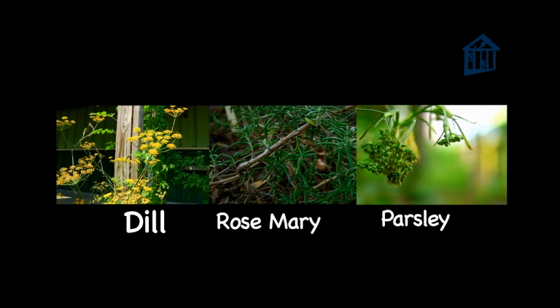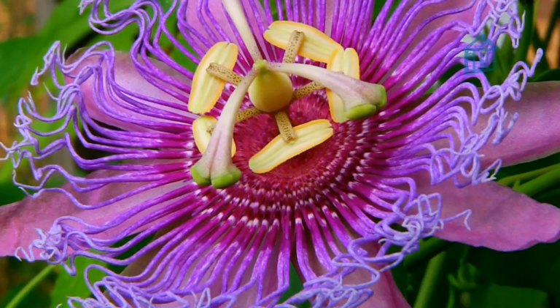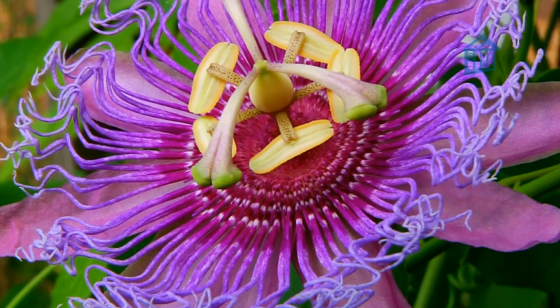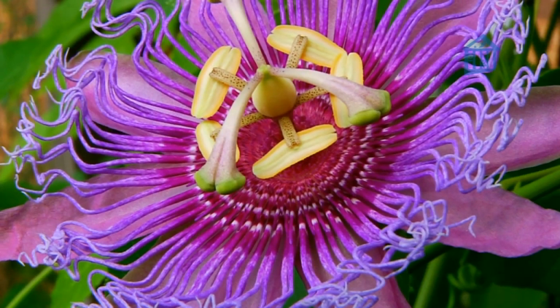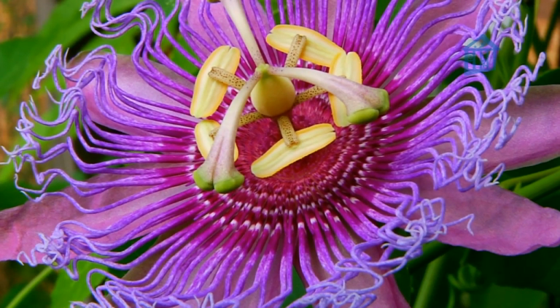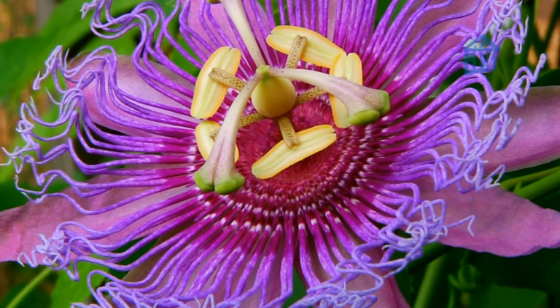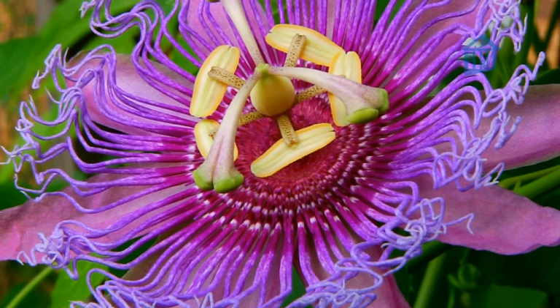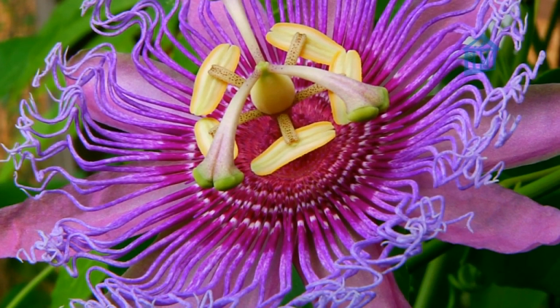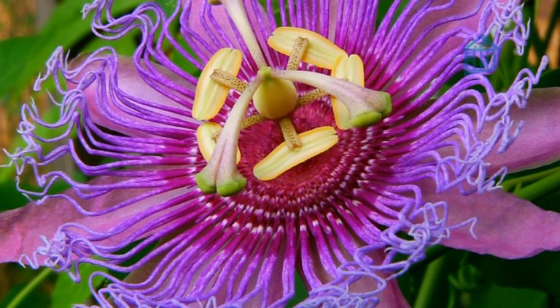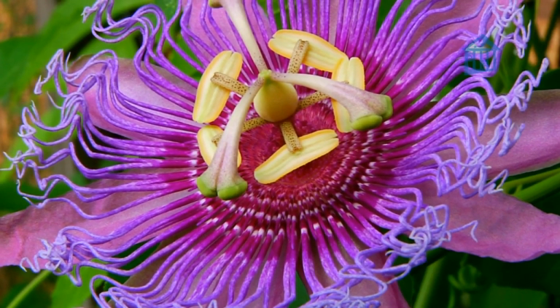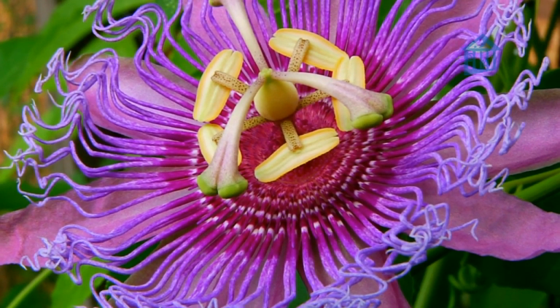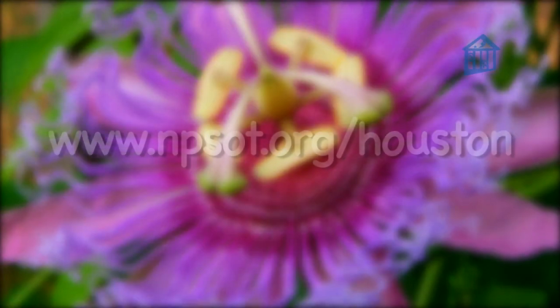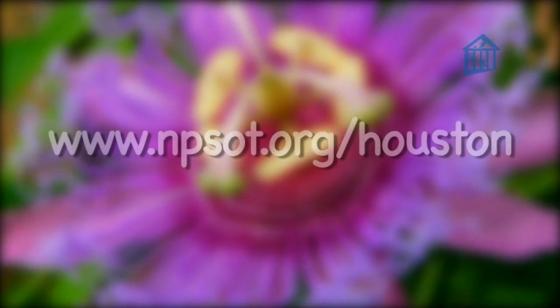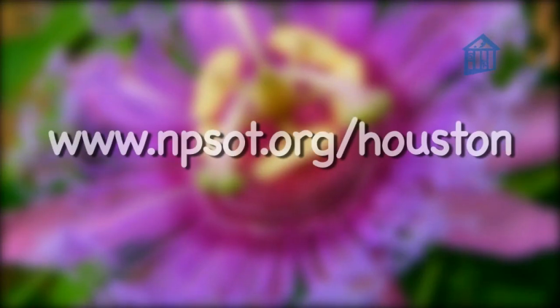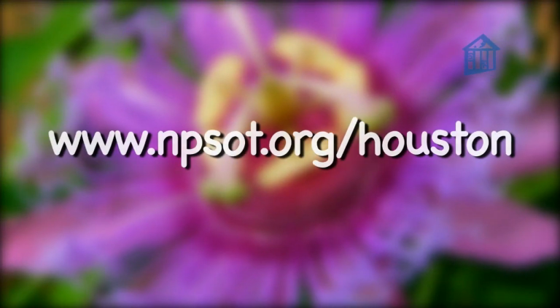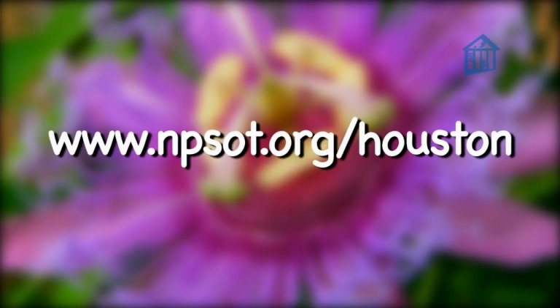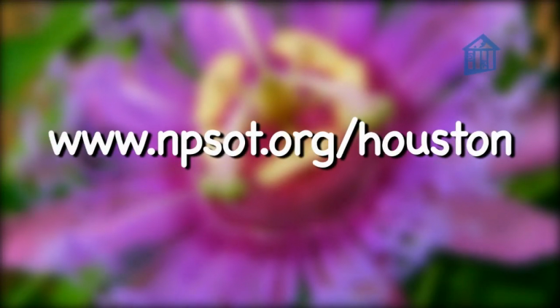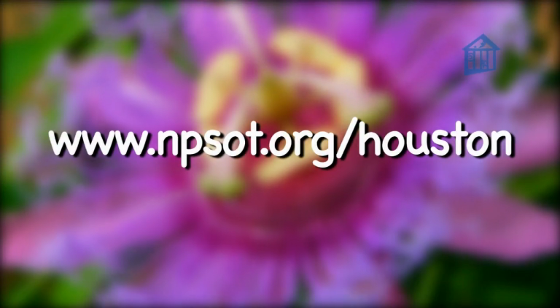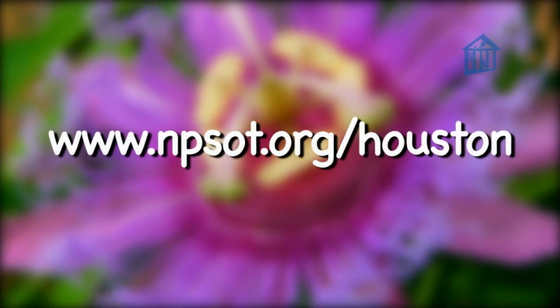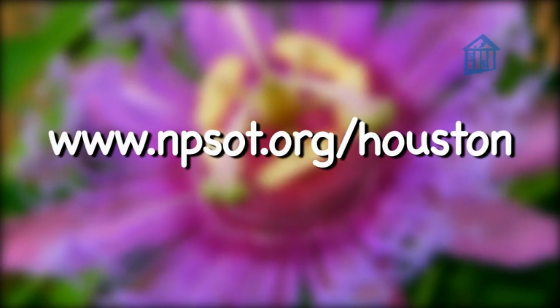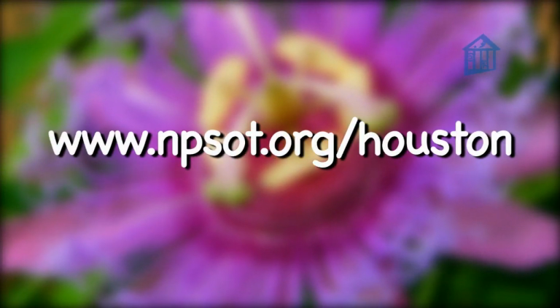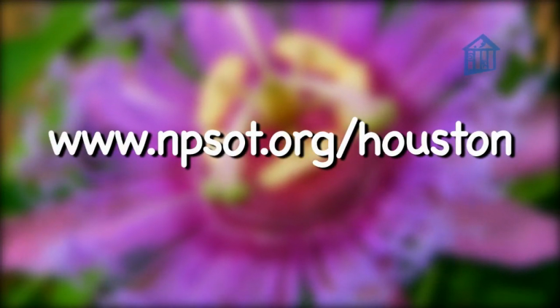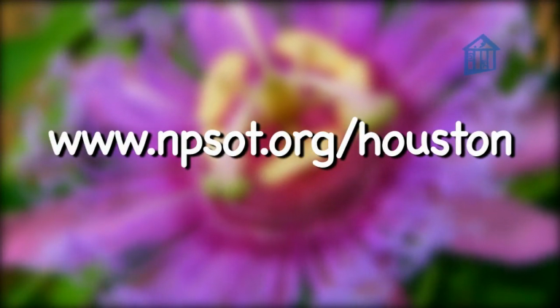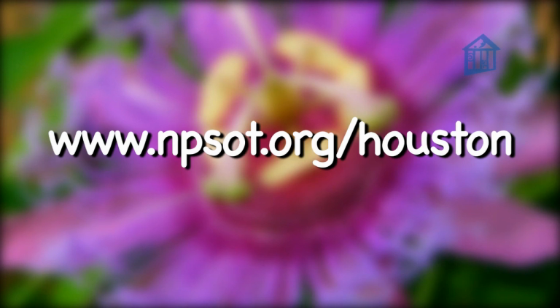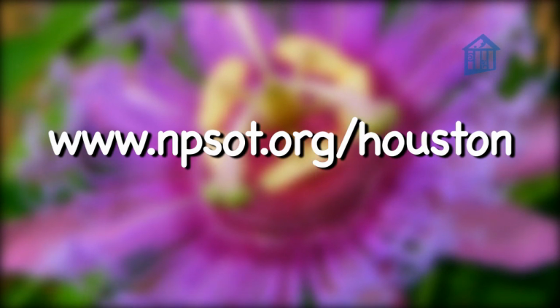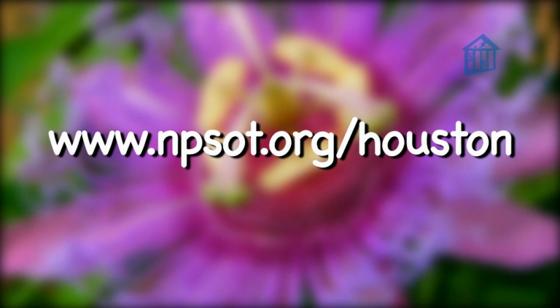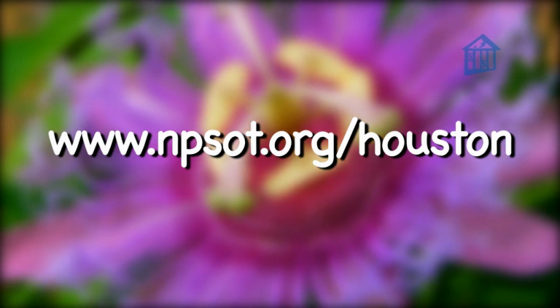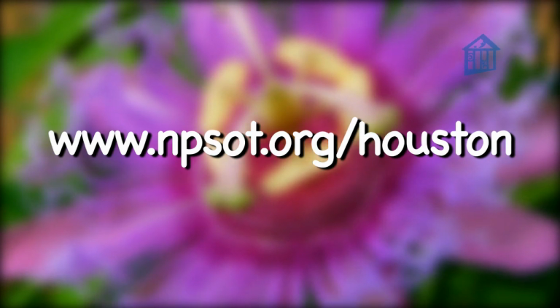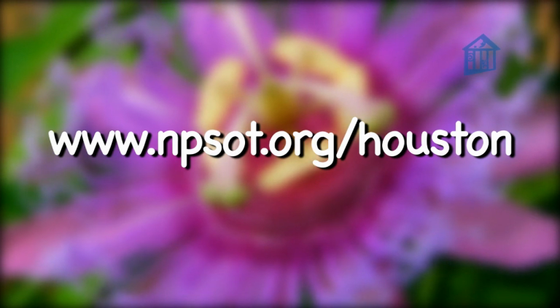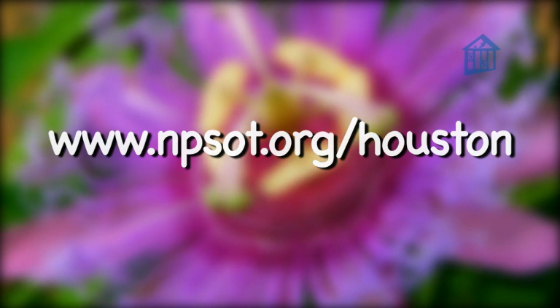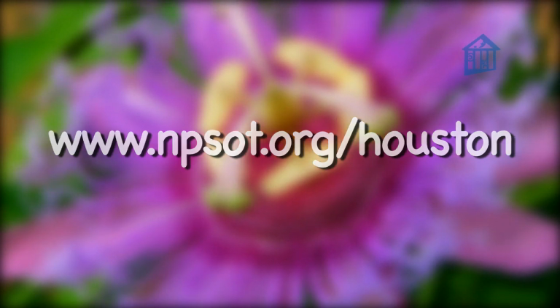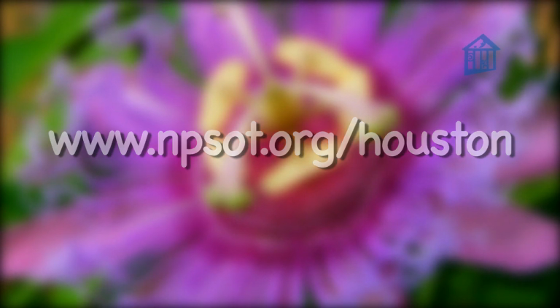If you need help finding these plants, the Native Plant Society of Texas is a great source for natives in the Houston area.